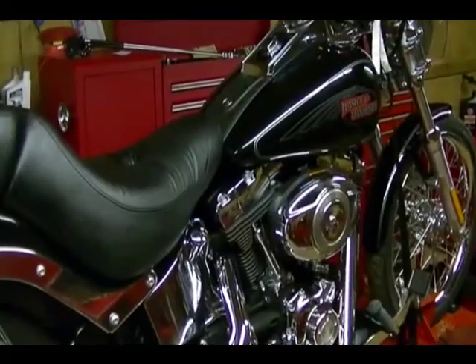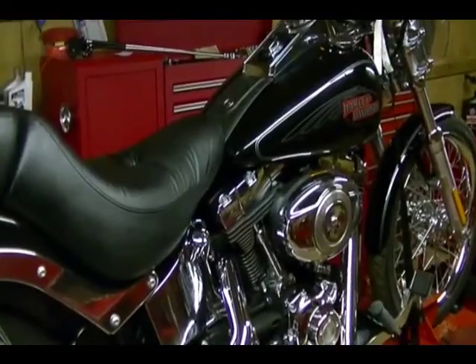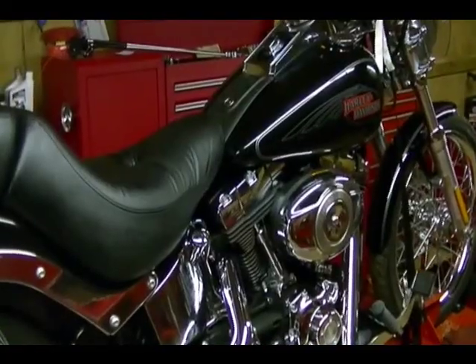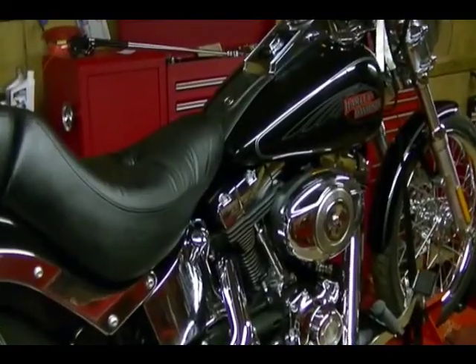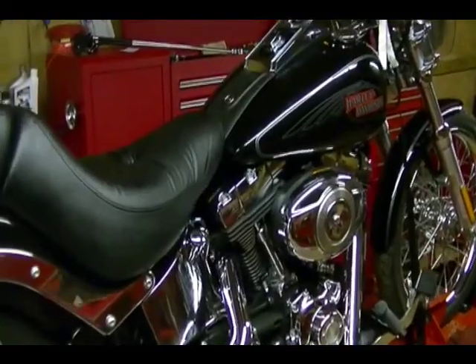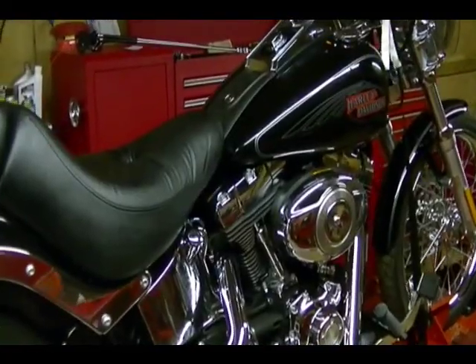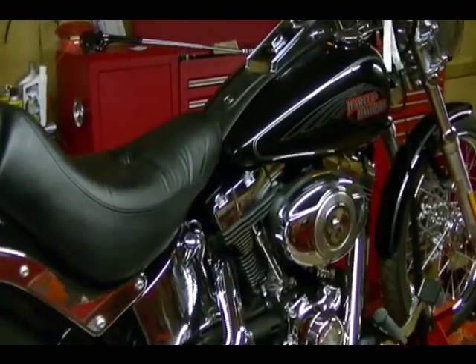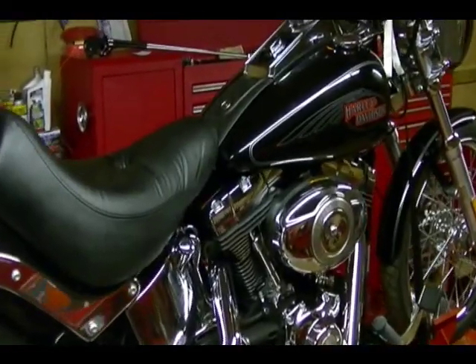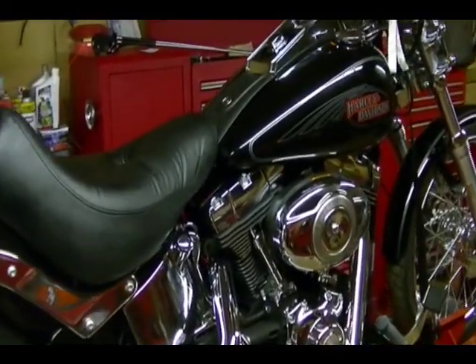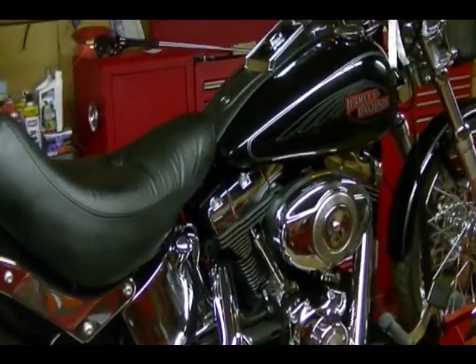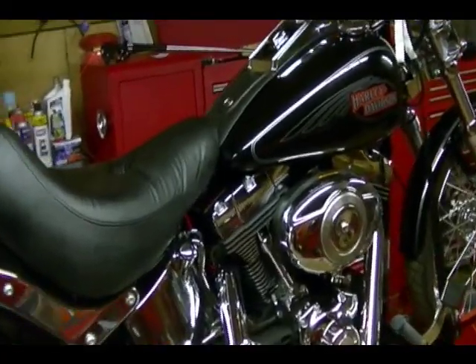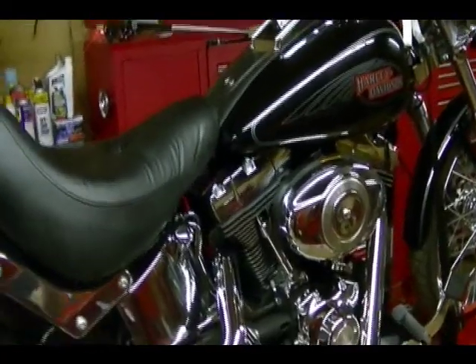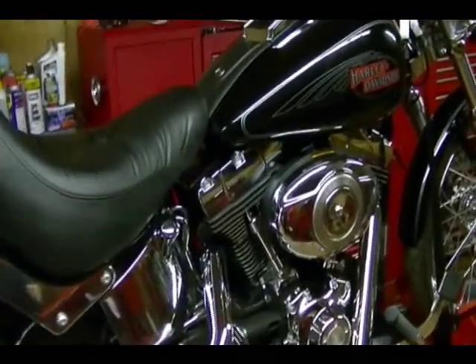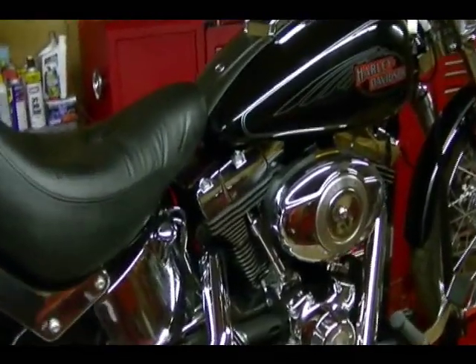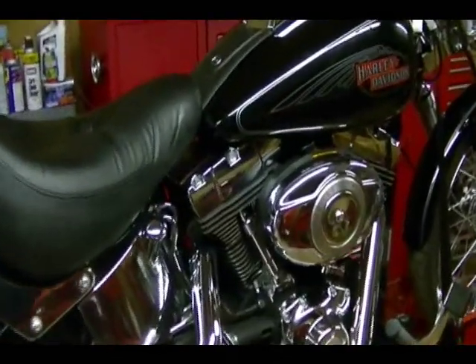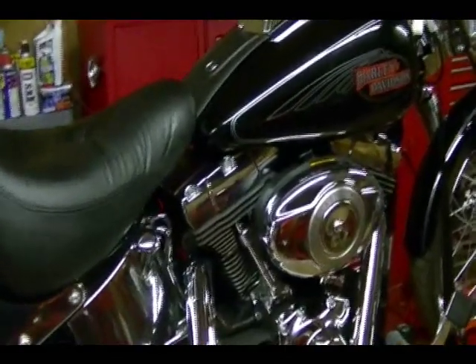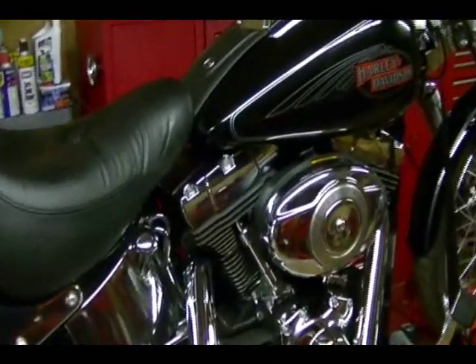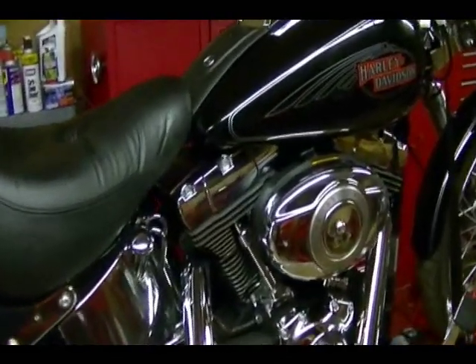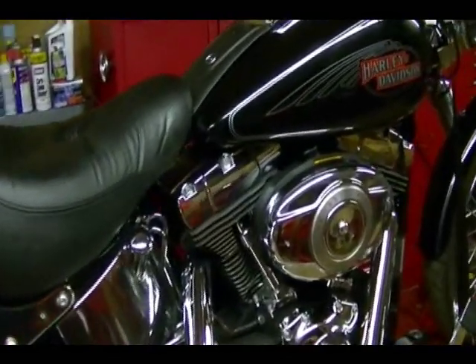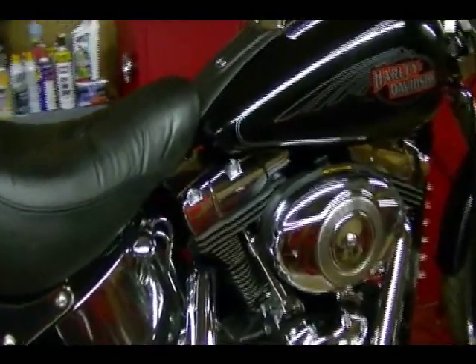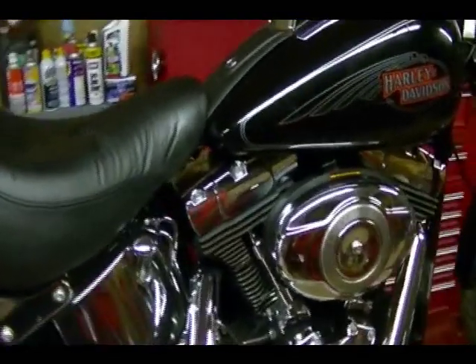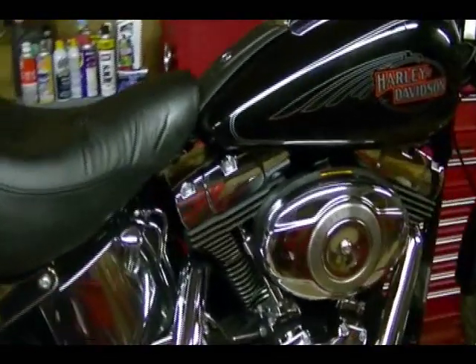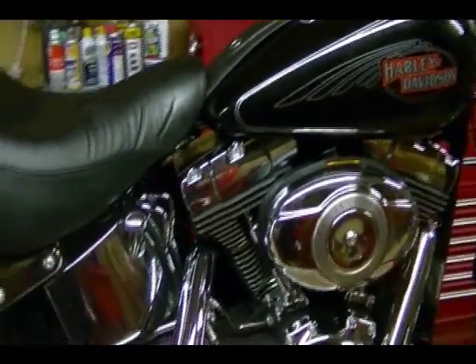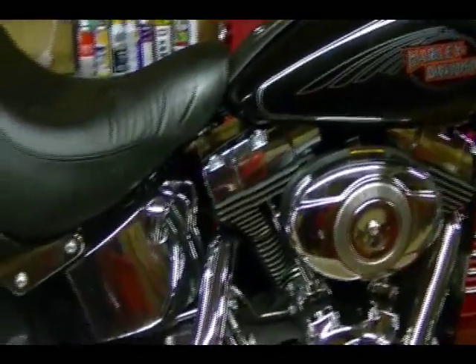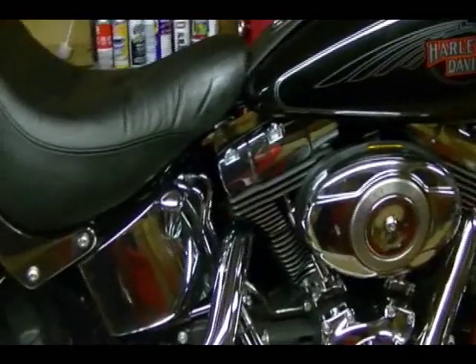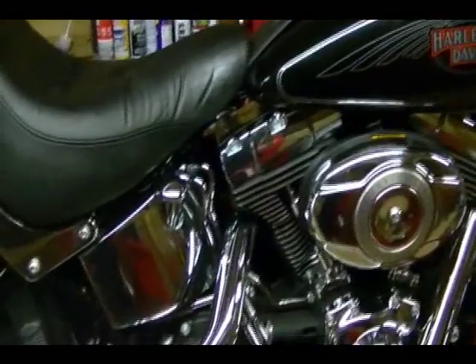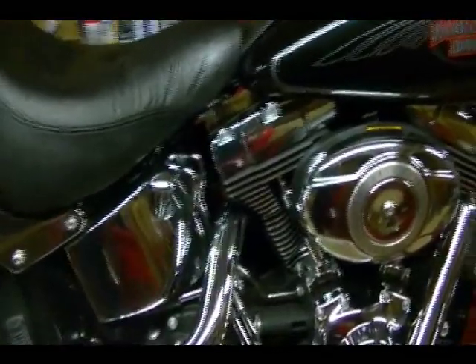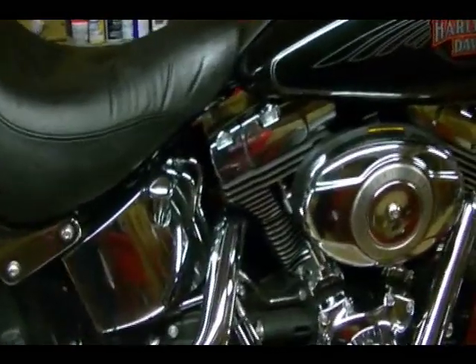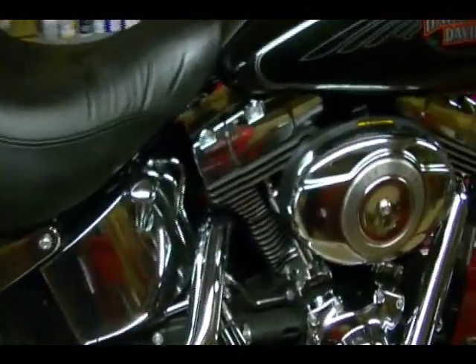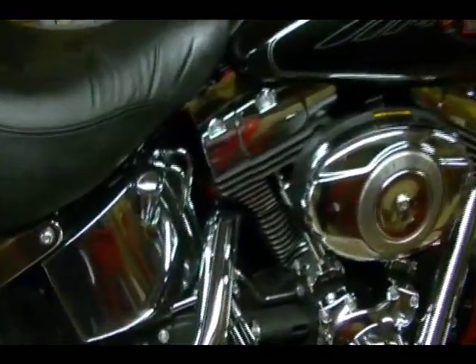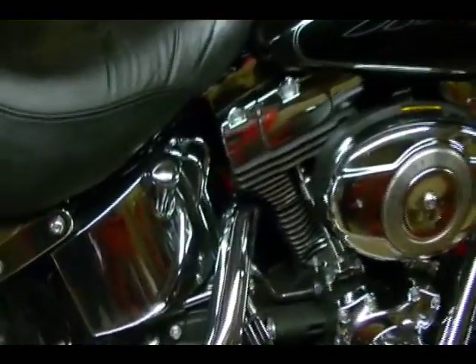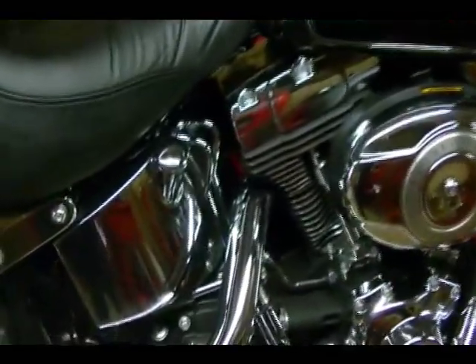Got a 2009 Harley-Davidson Softail here. I'm going to do an oil change, and a couple things I should point out before I start.